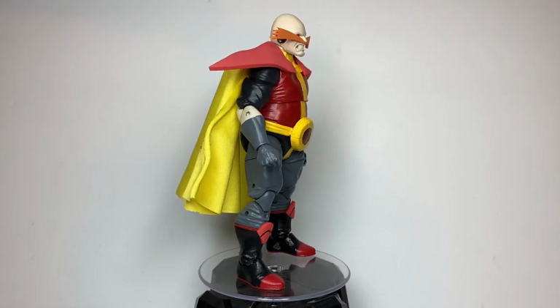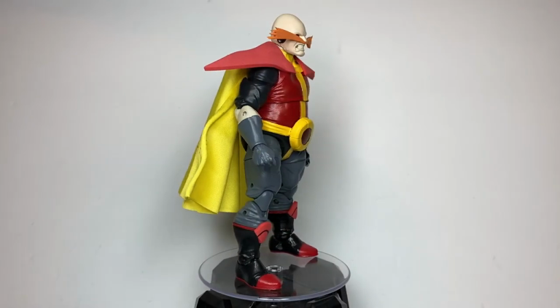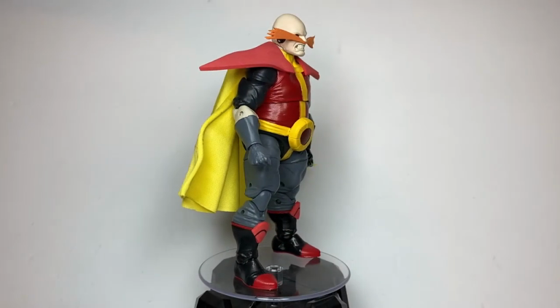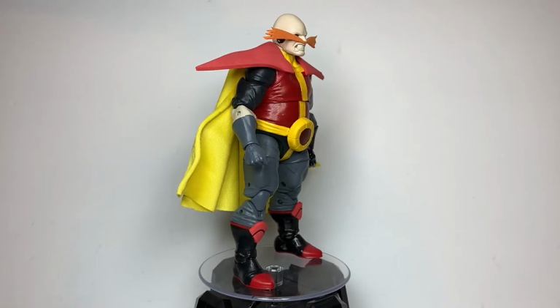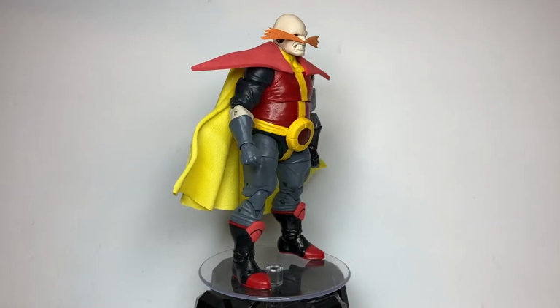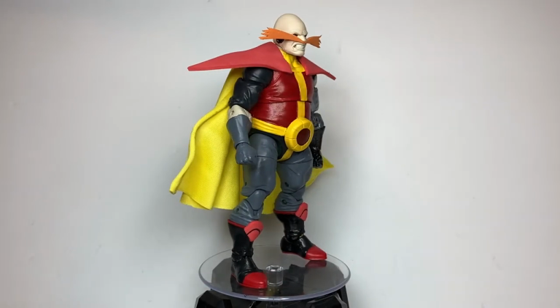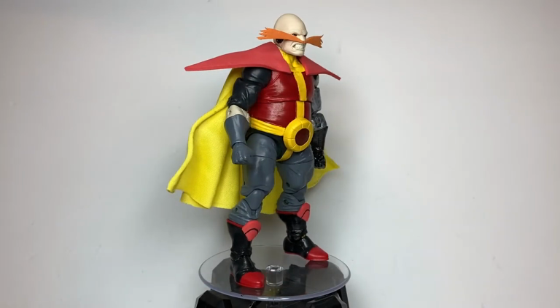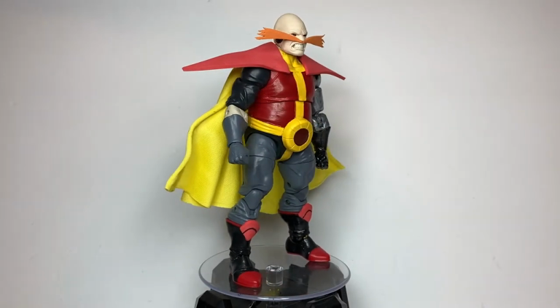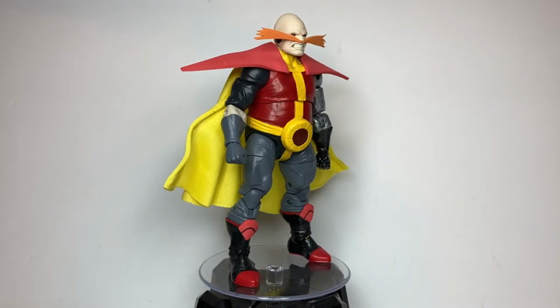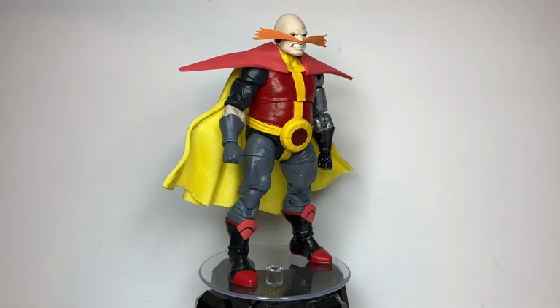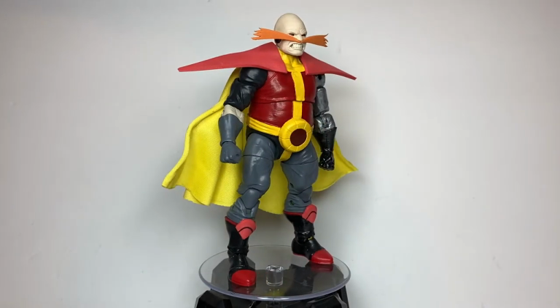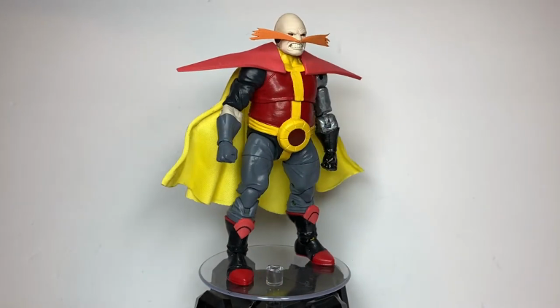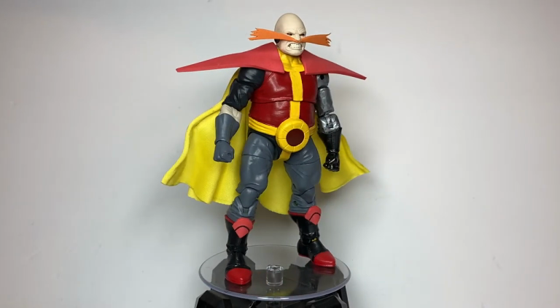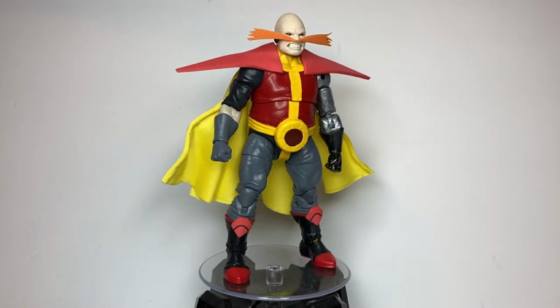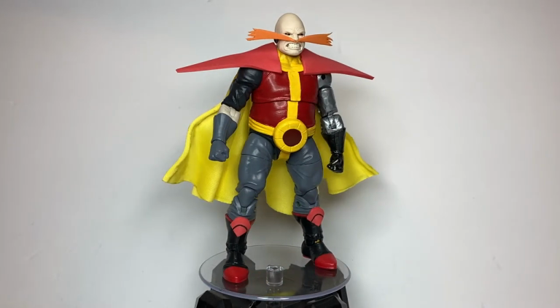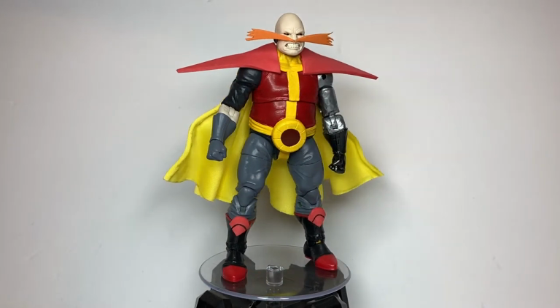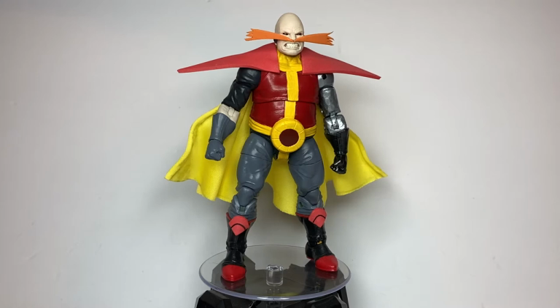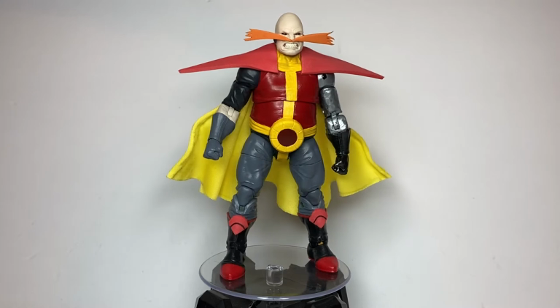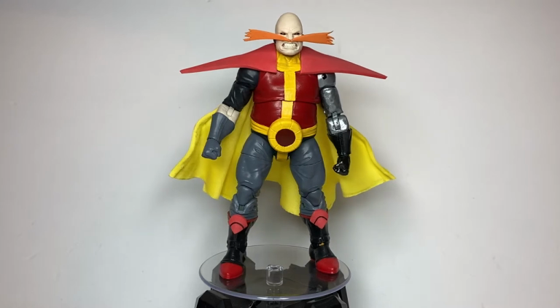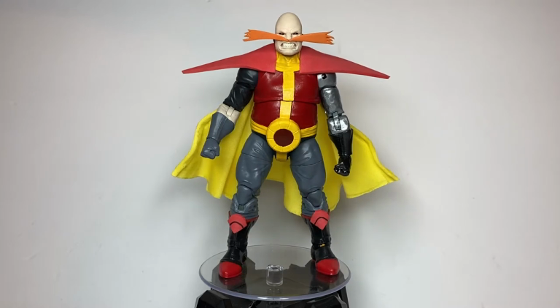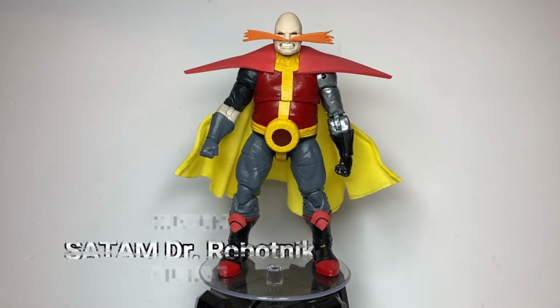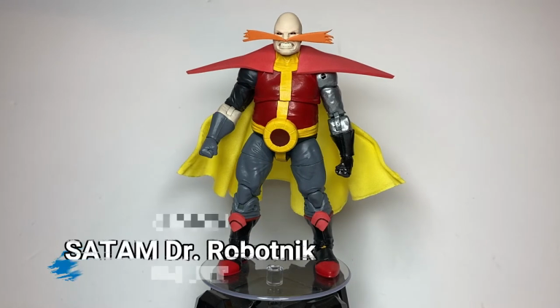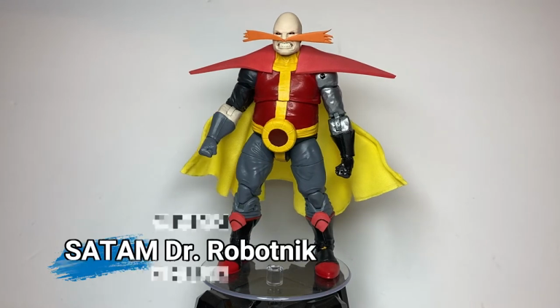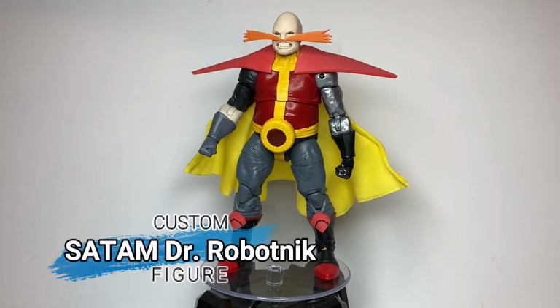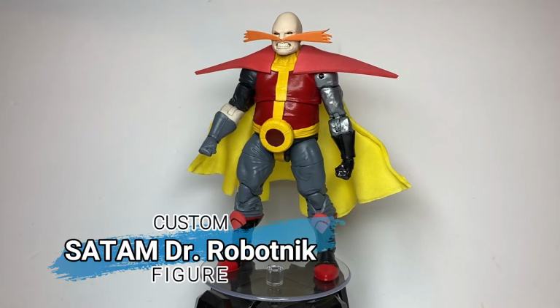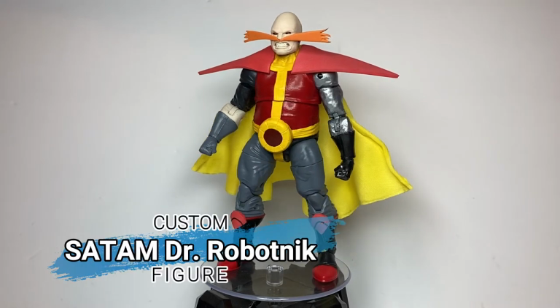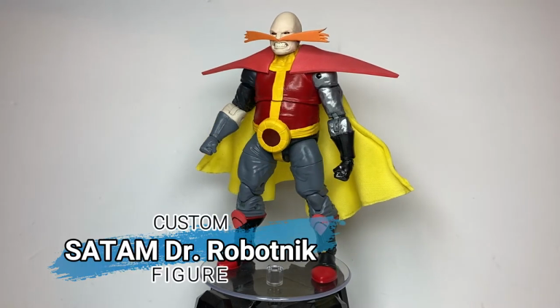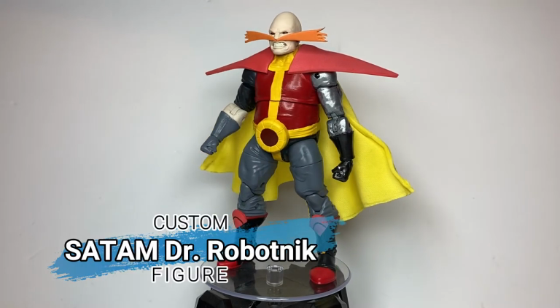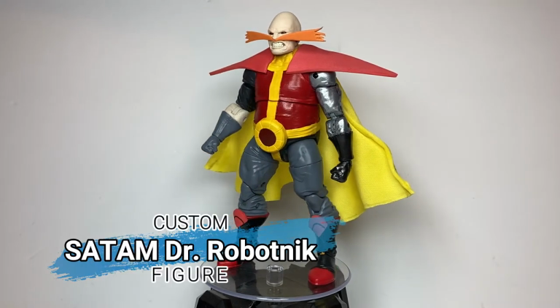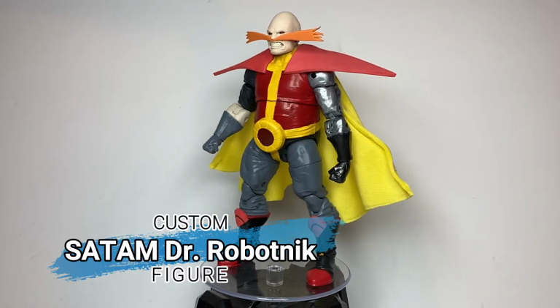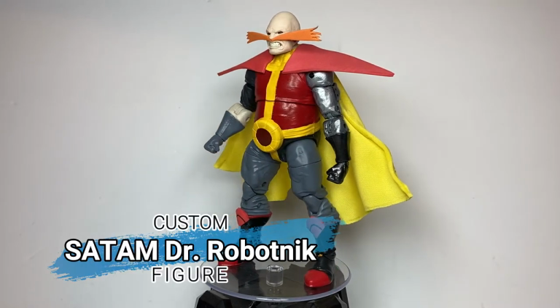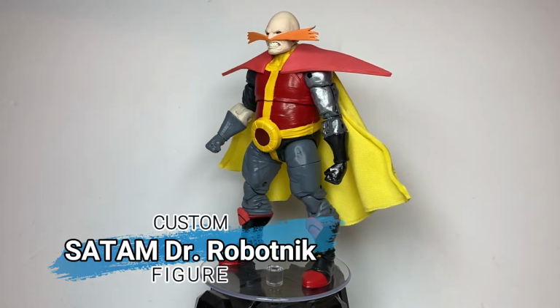Greetings, people of the internet! I am ArtKing3000, and this is my custom Sad AM Dr. Robotnik figure.